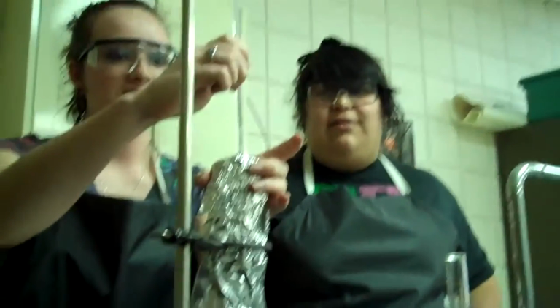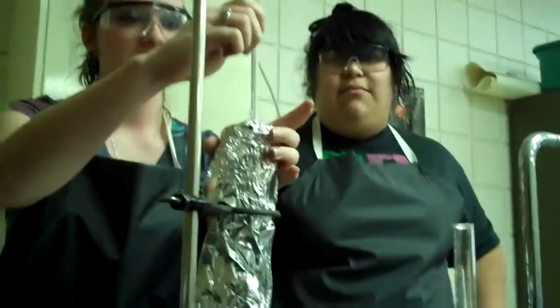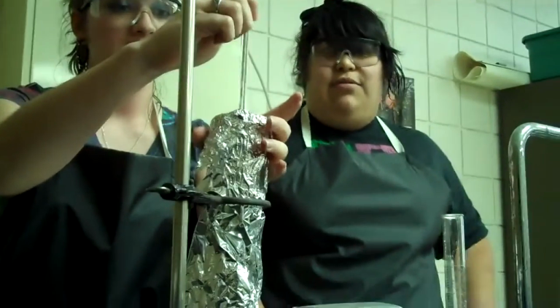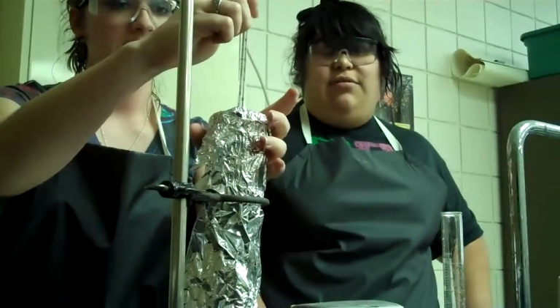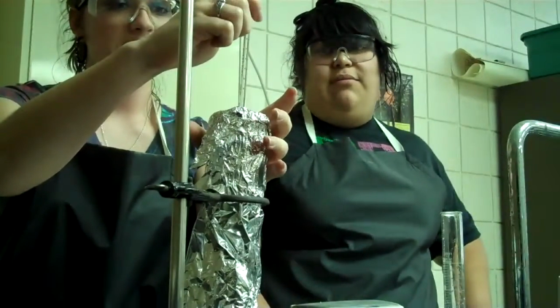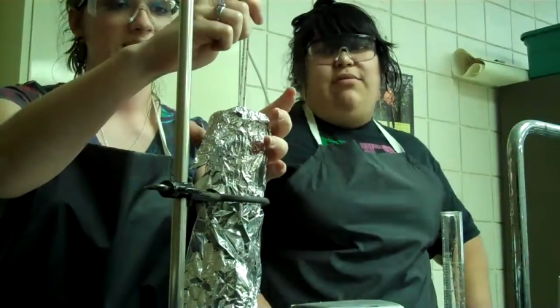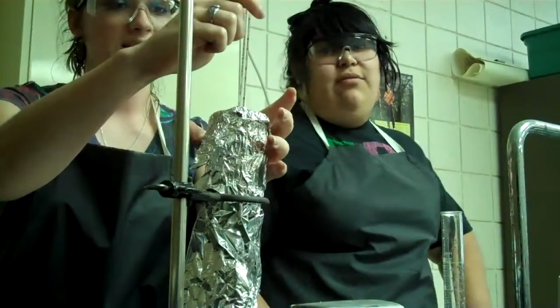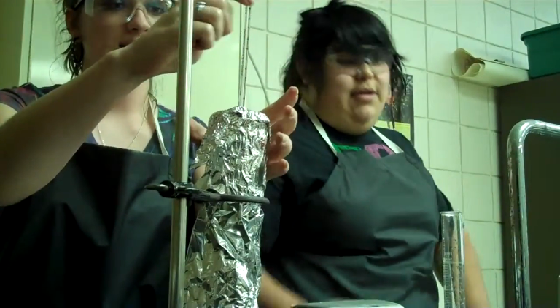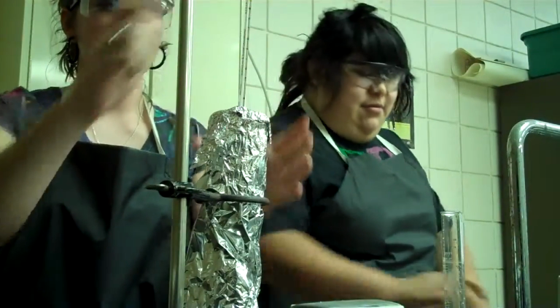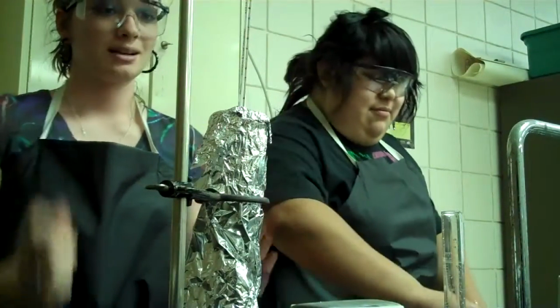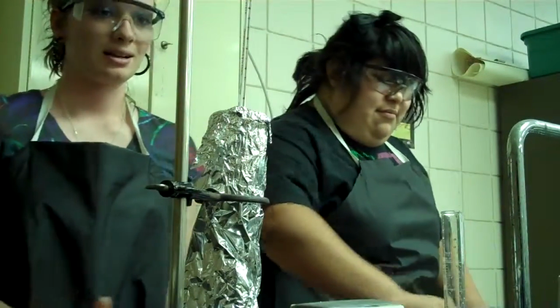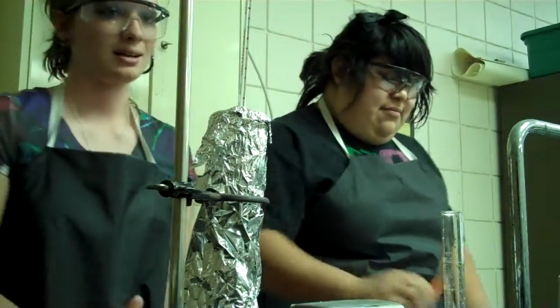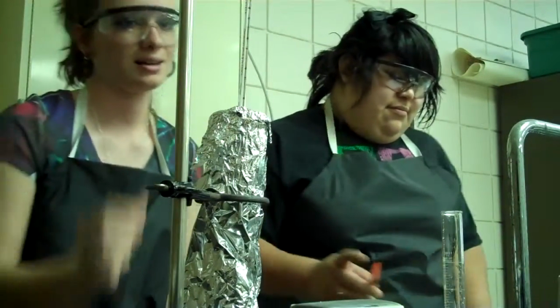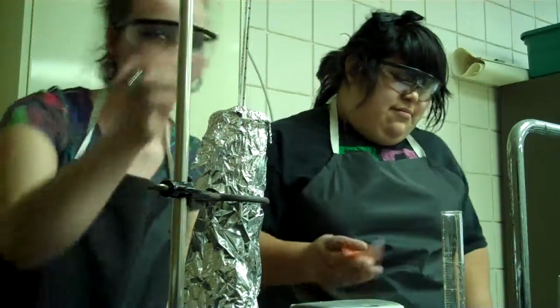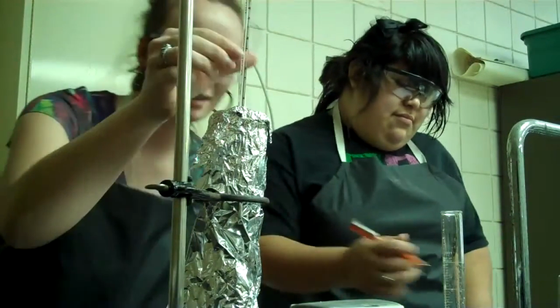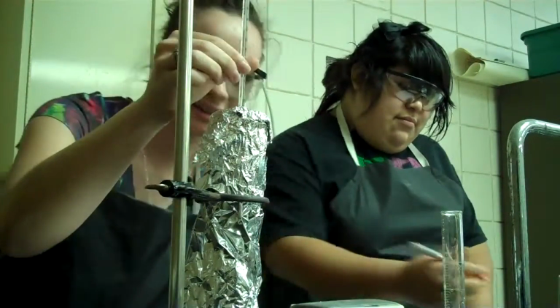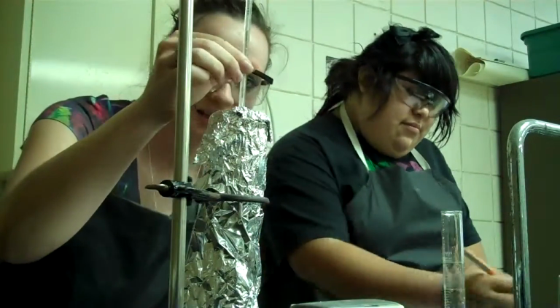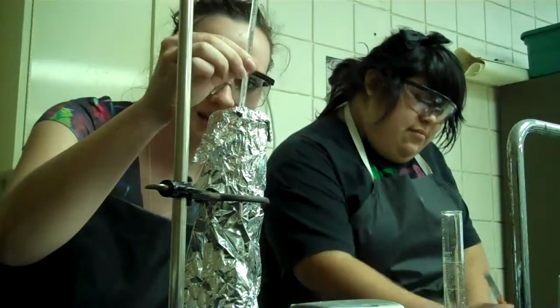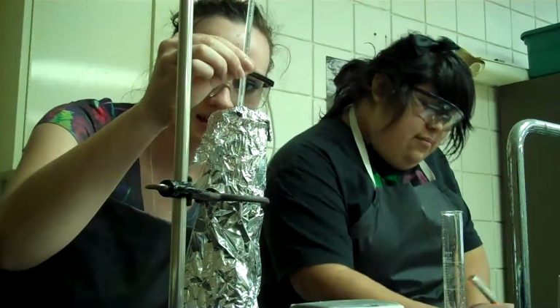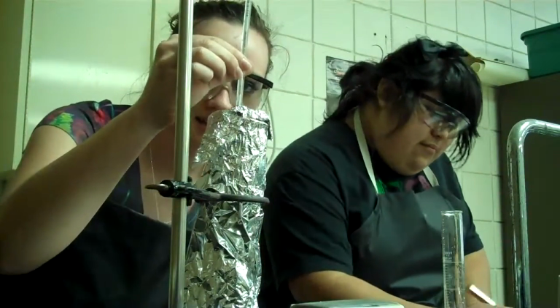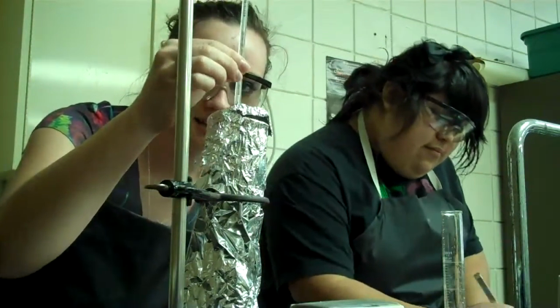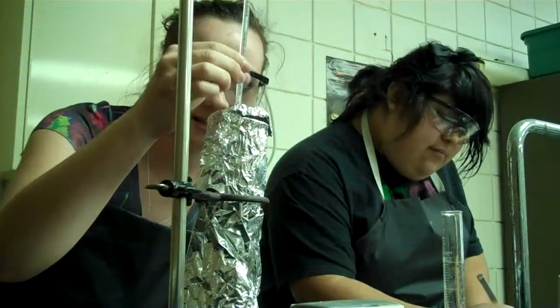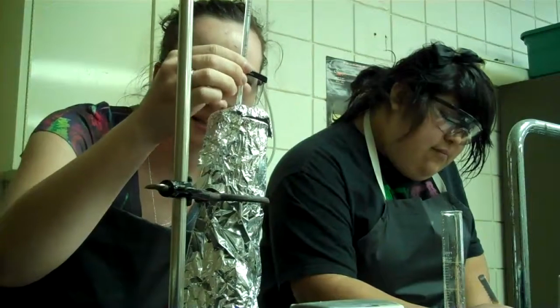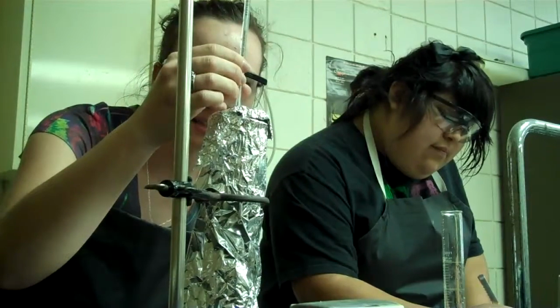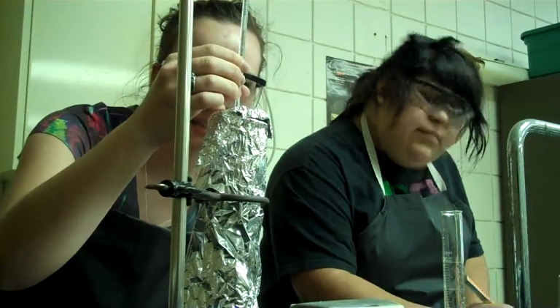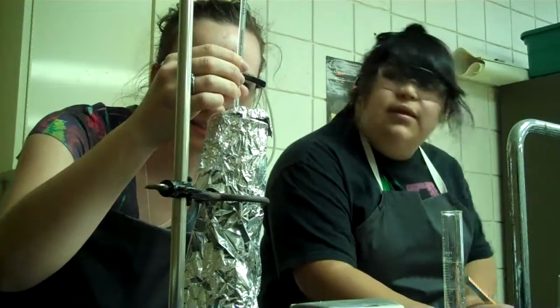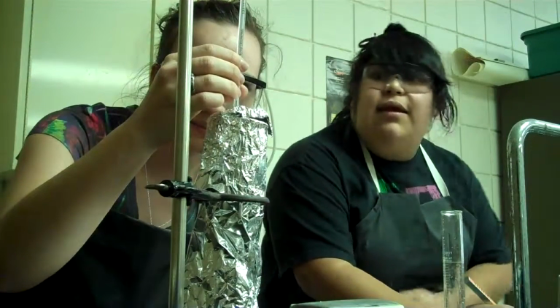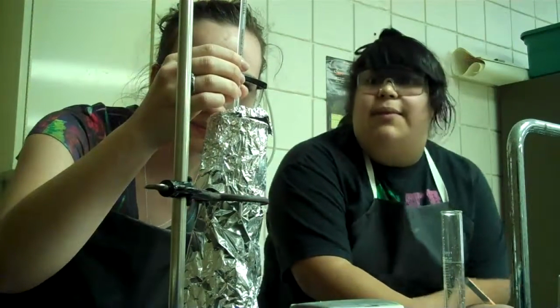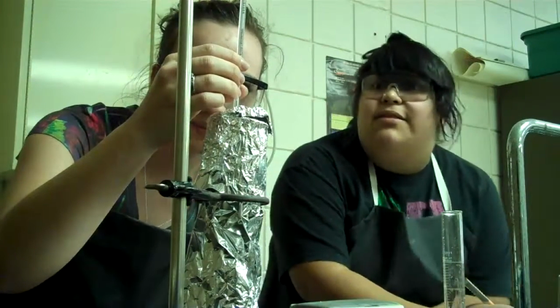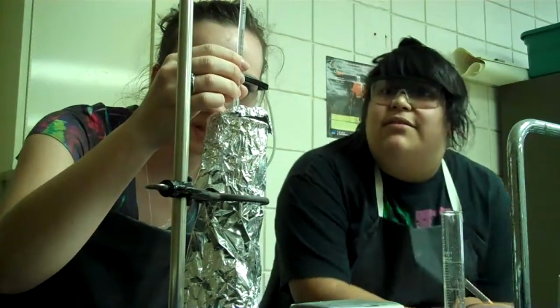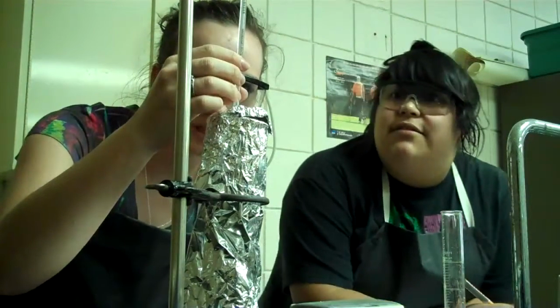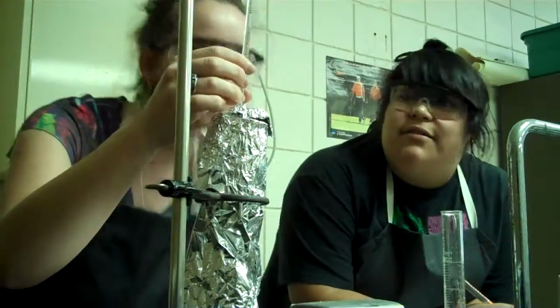Make sure you record the initial temperature of the water. It is 23 degrees.